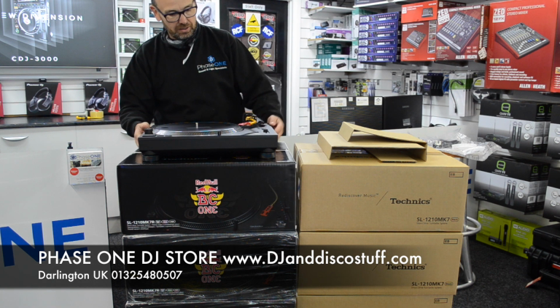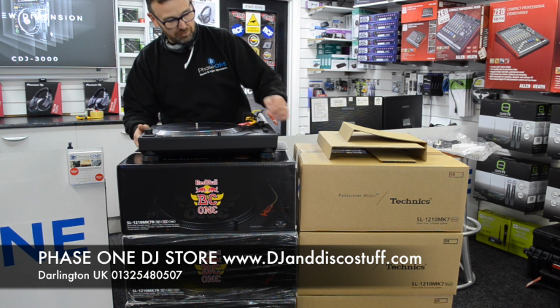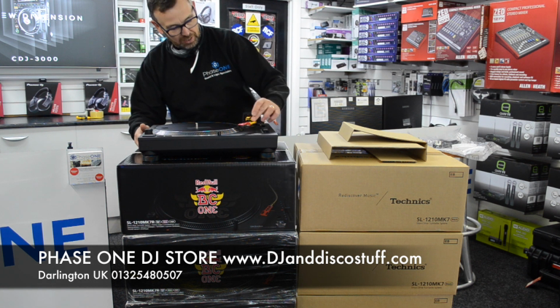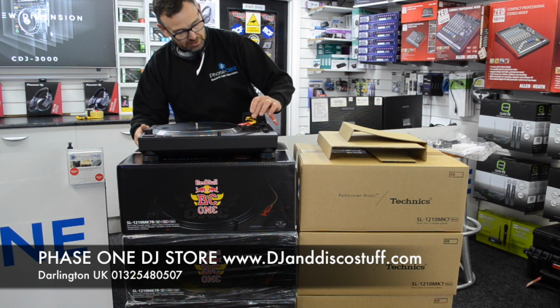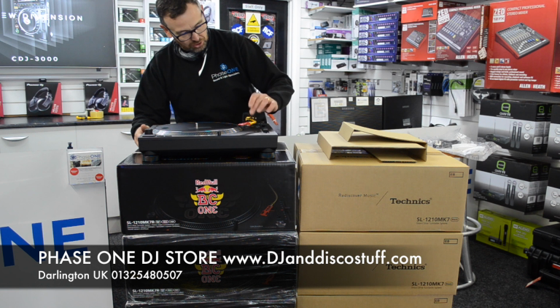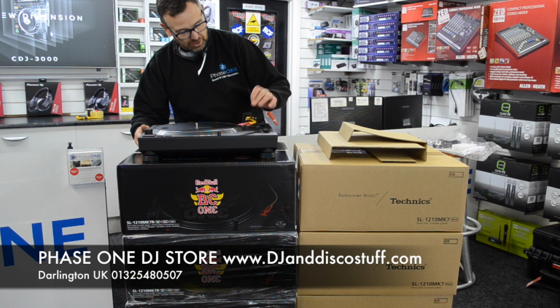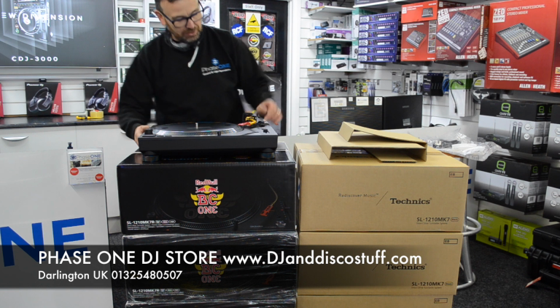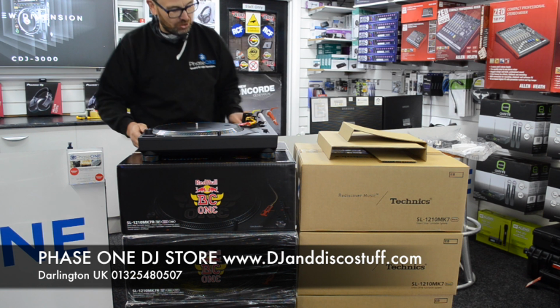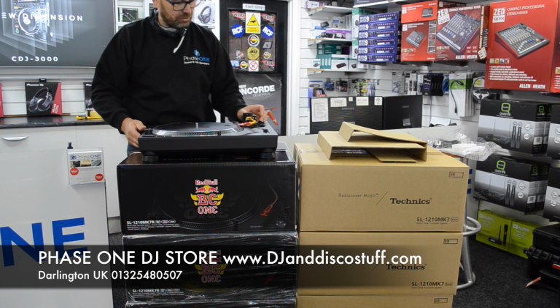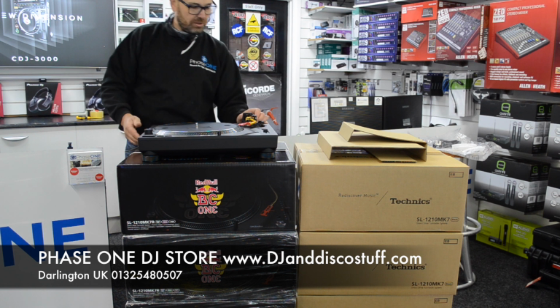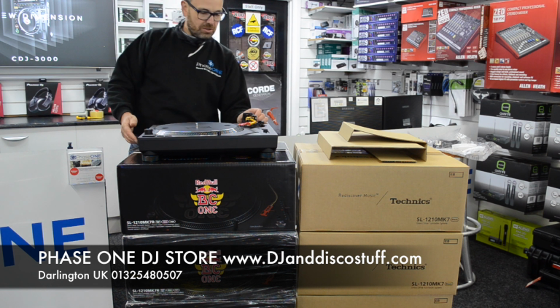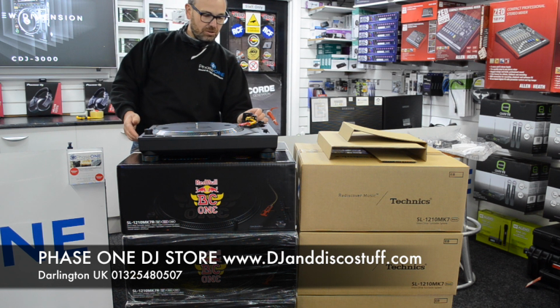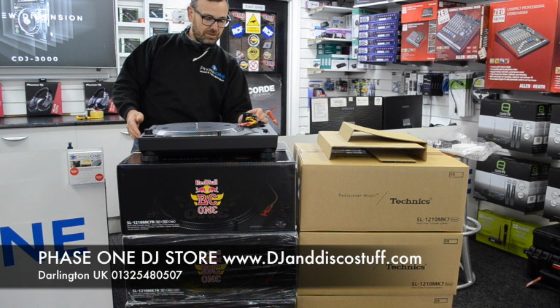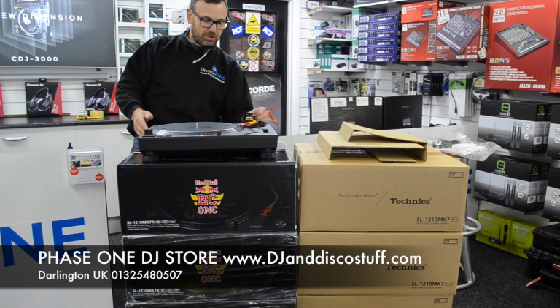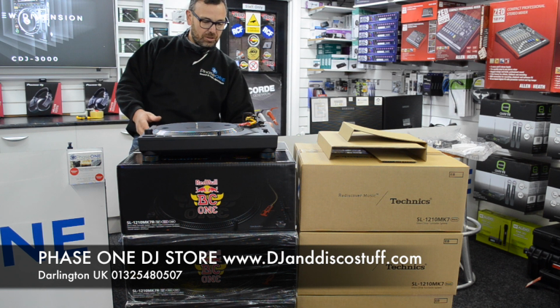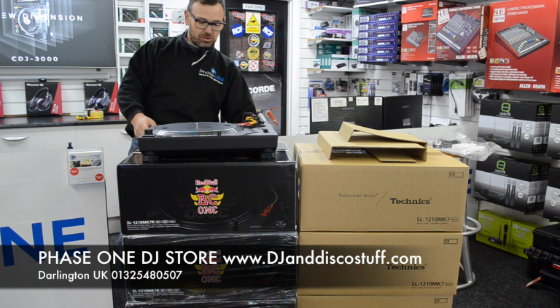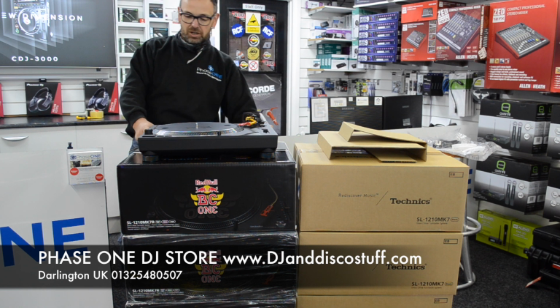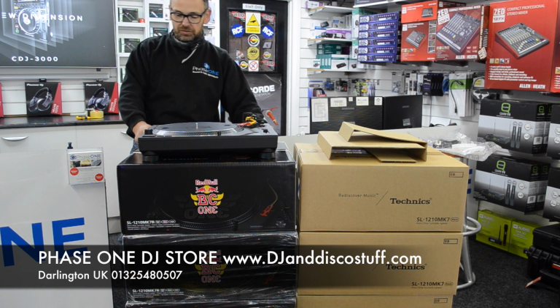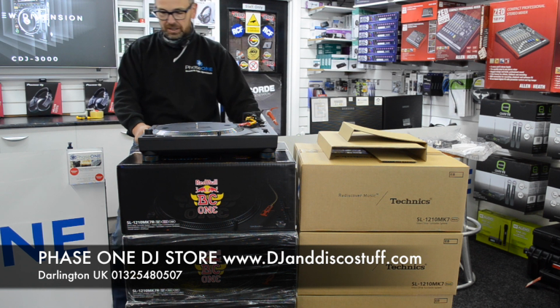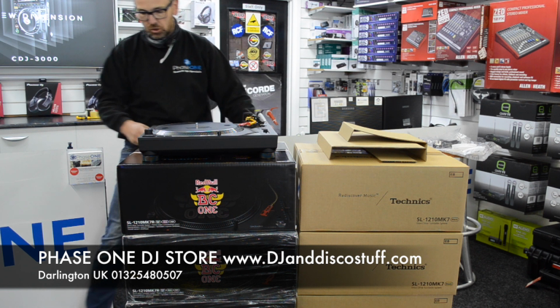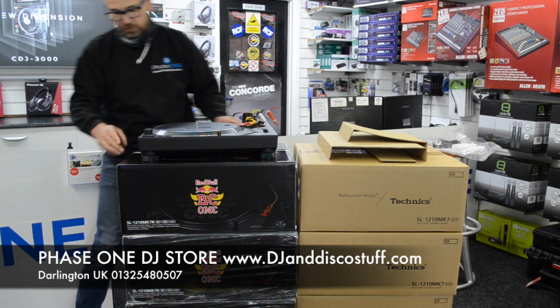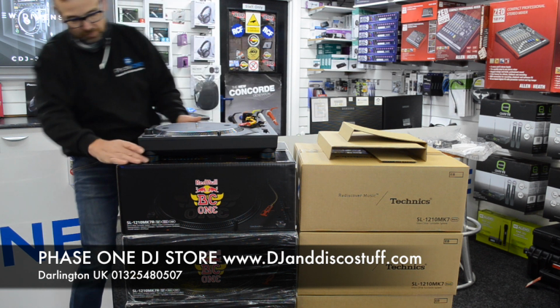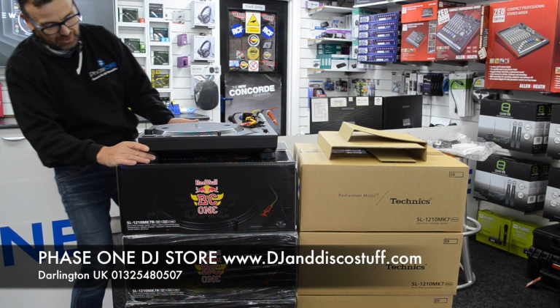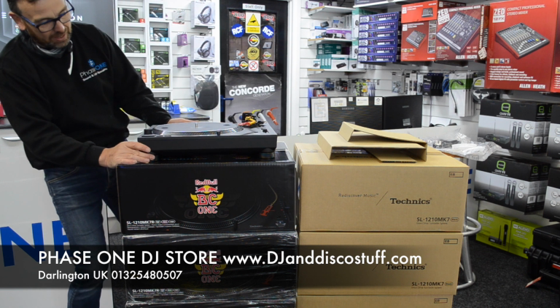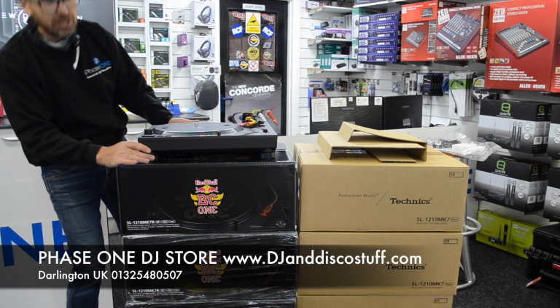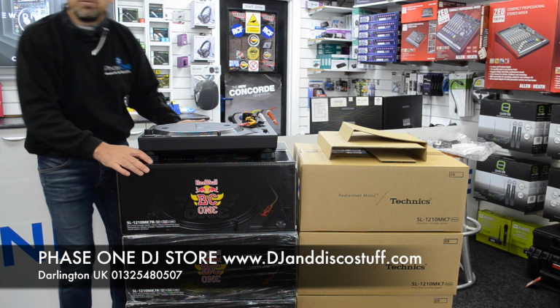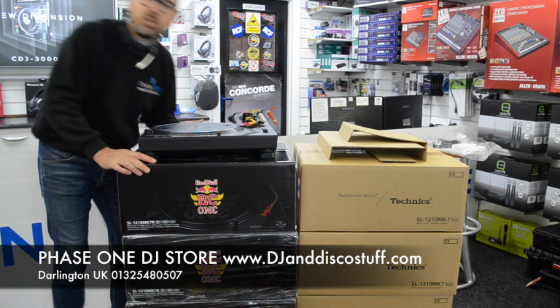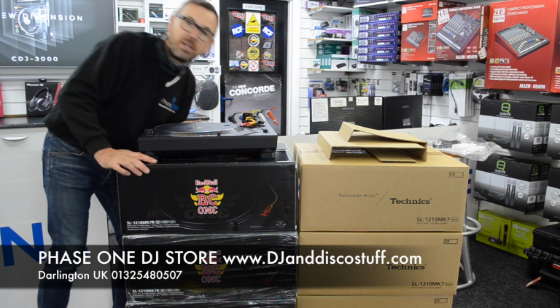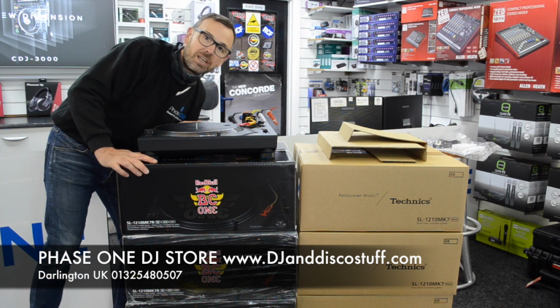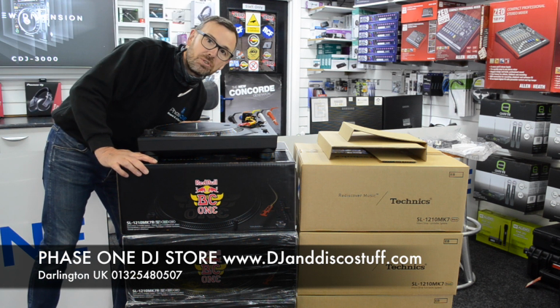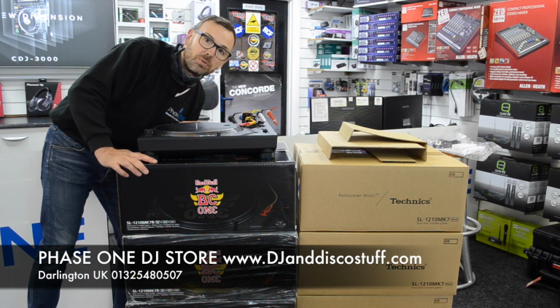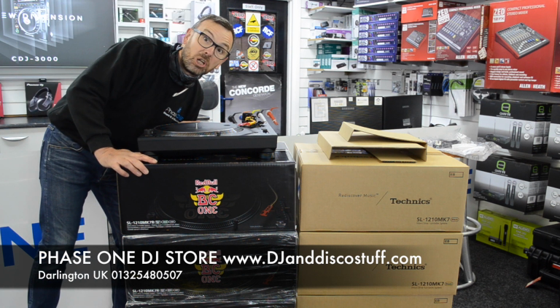I really like this tonearm, that's cool. Not very often I'll get to open something like that, with only a thousand in the world.